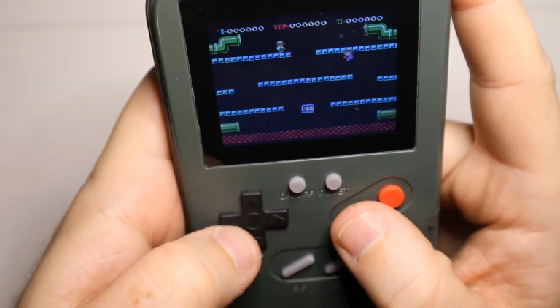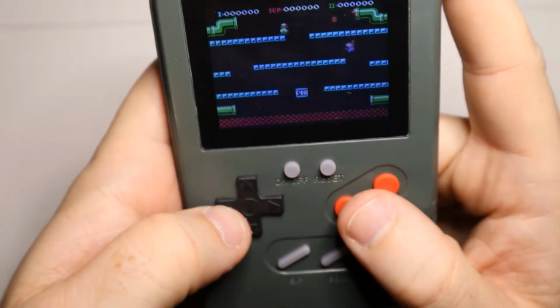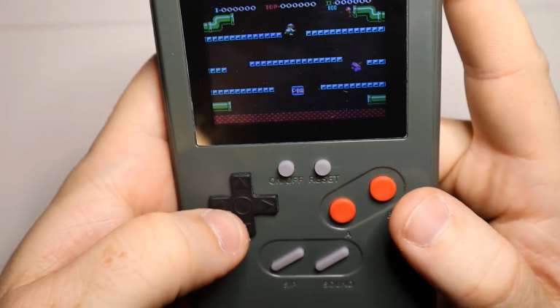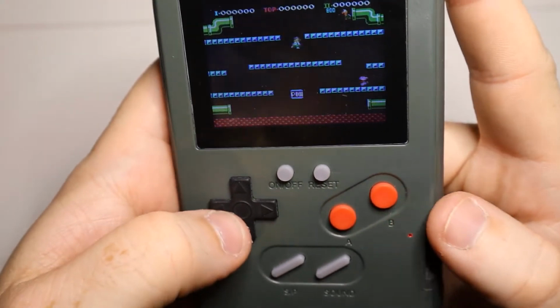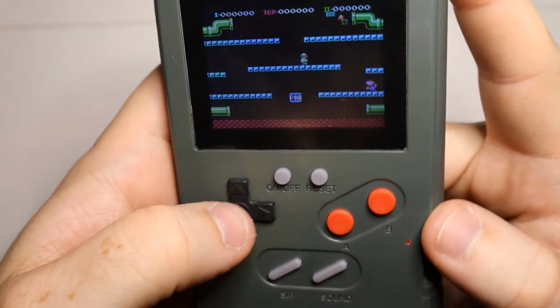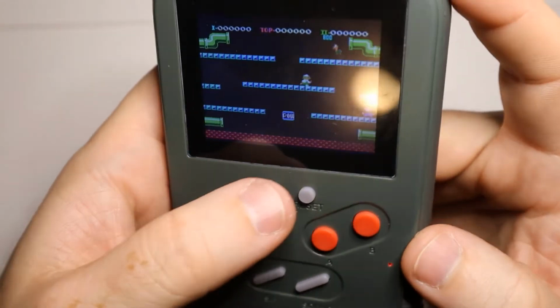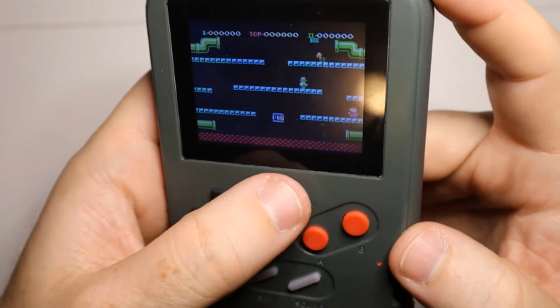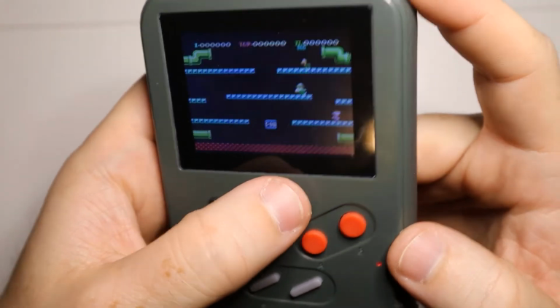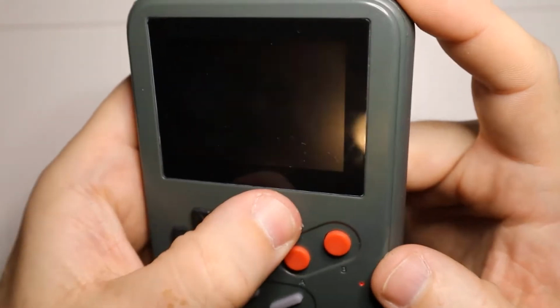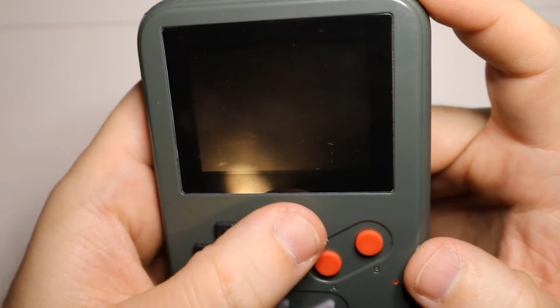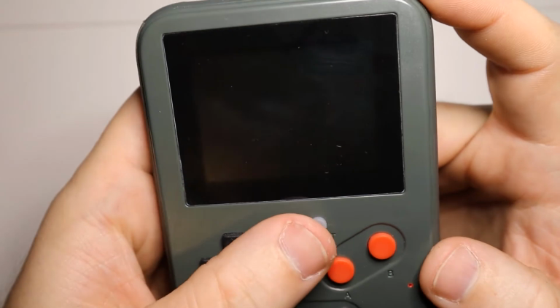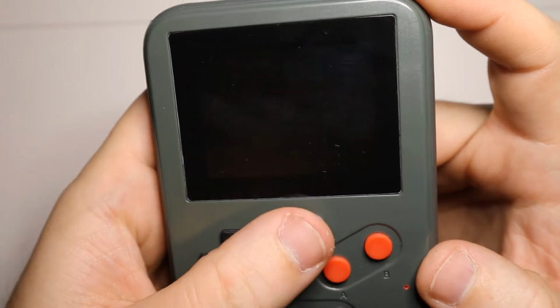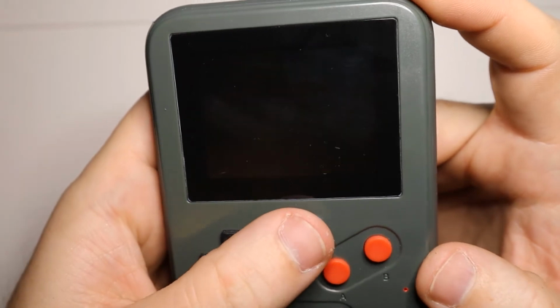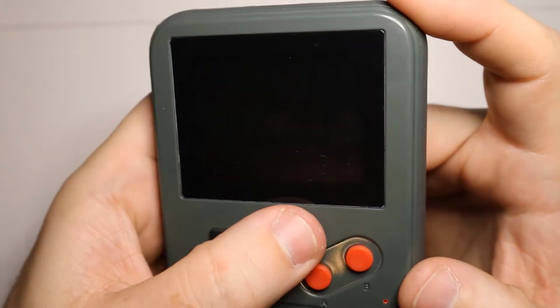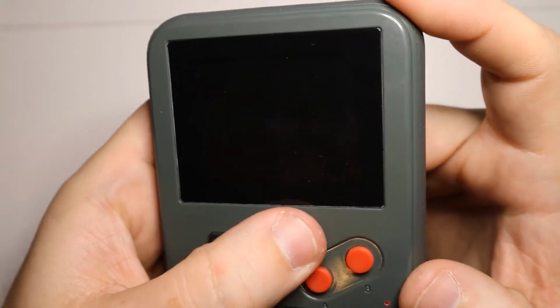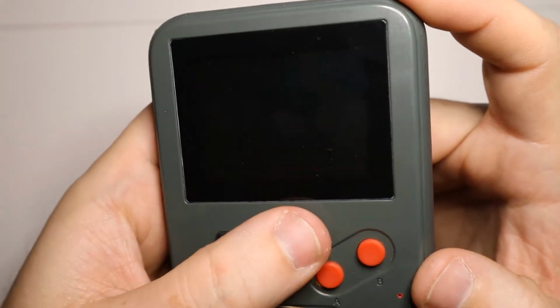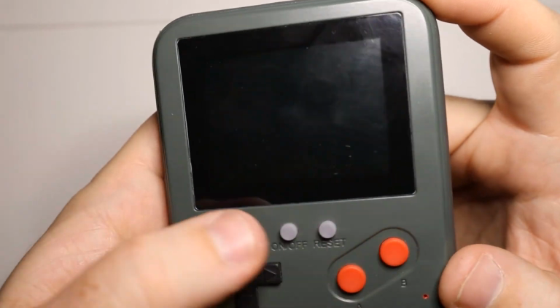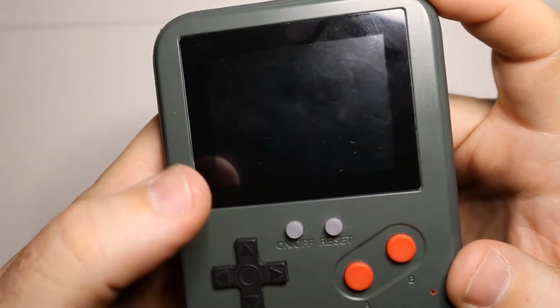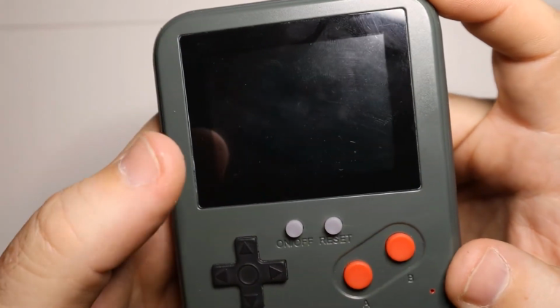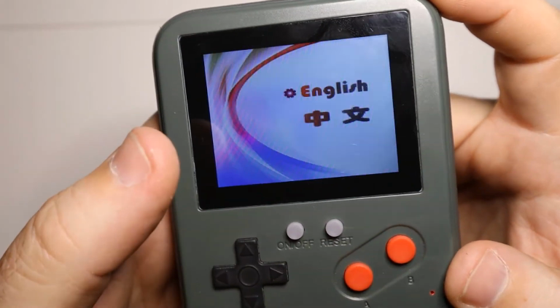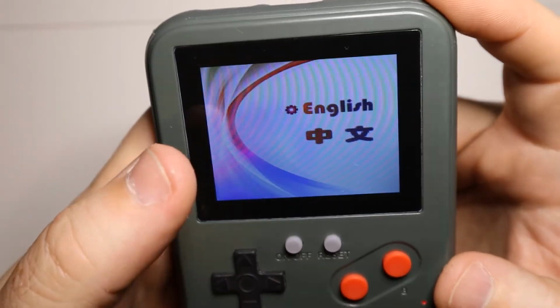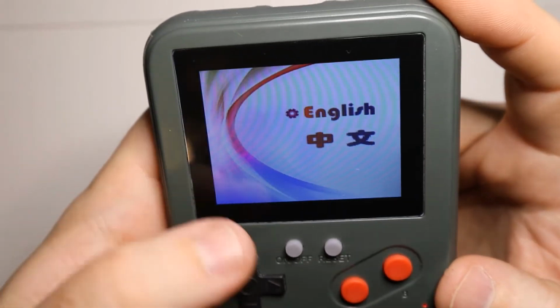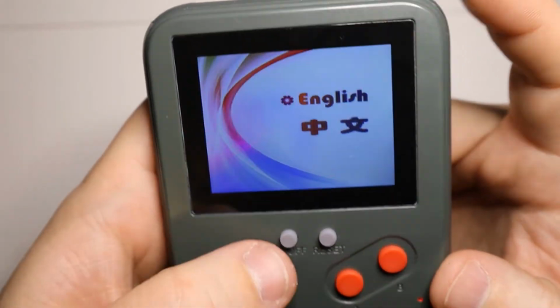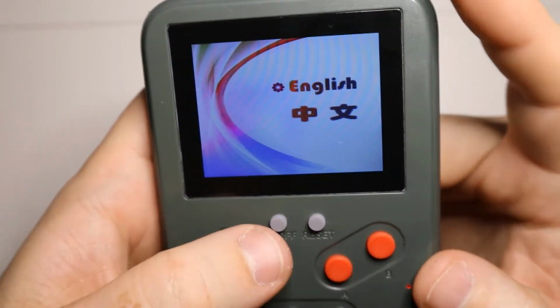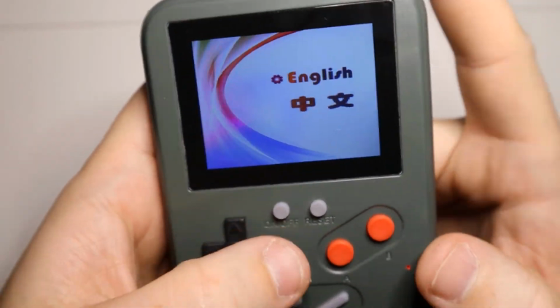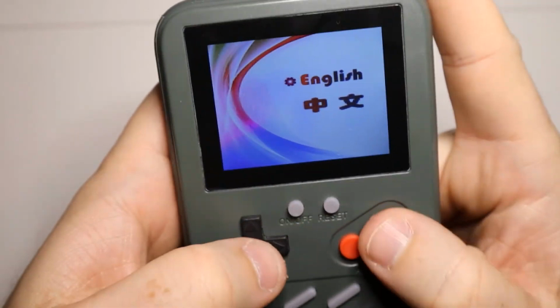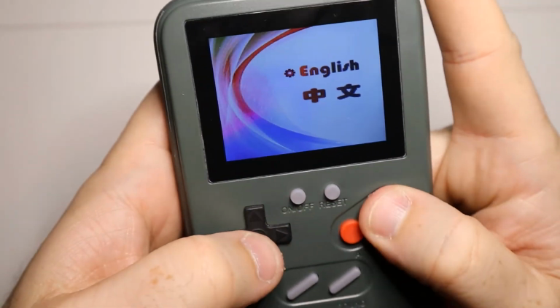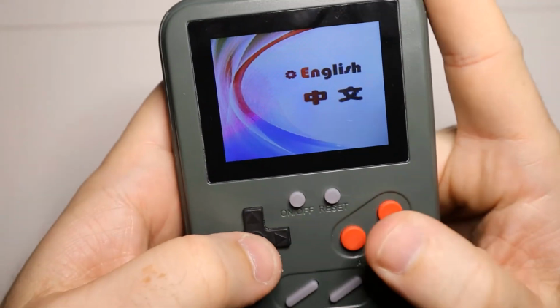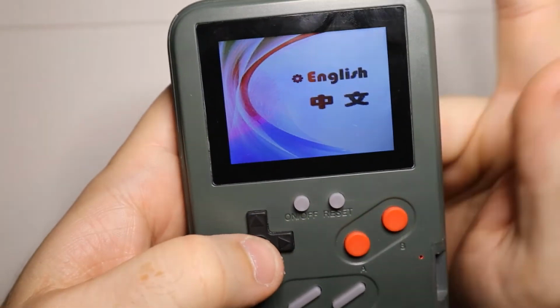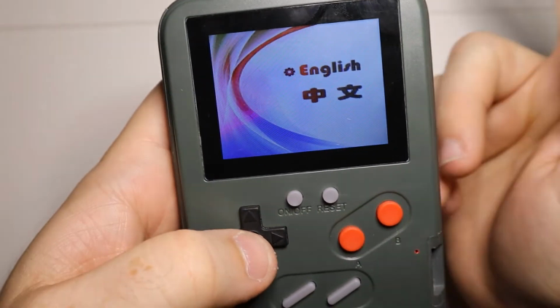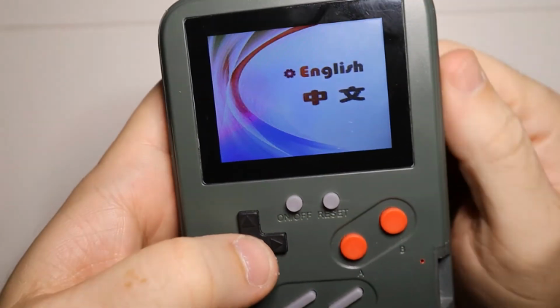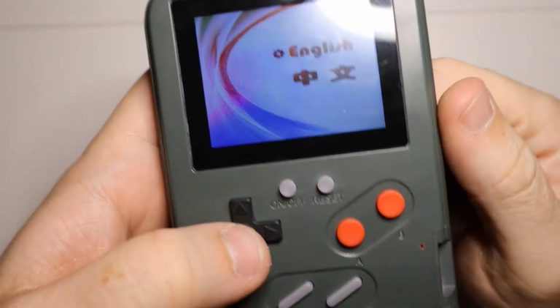That's pretty cool. You can hit the reset button, and it's going to start all back over.